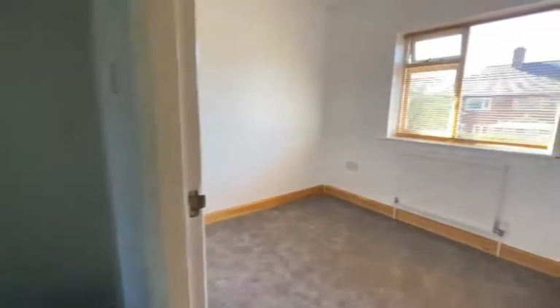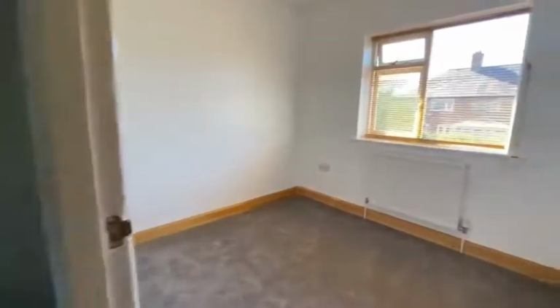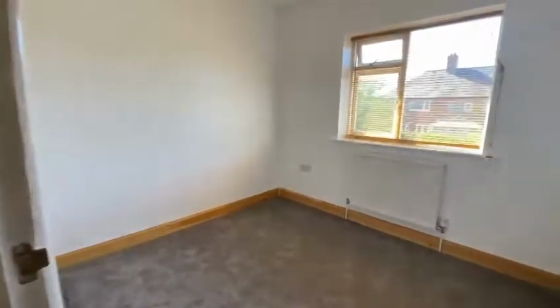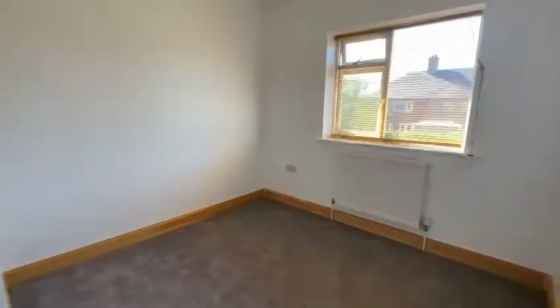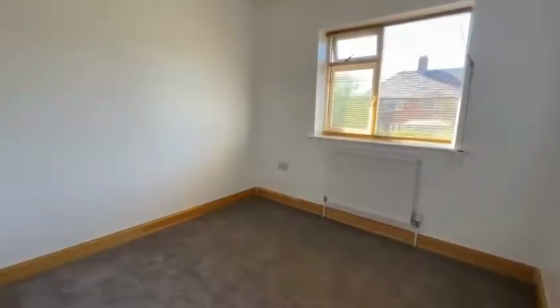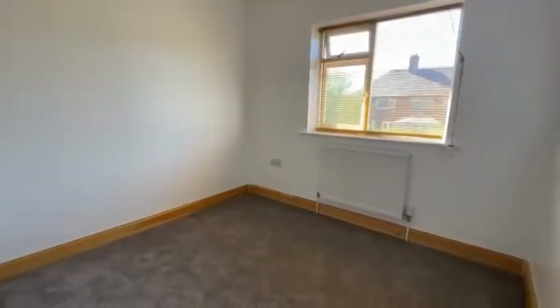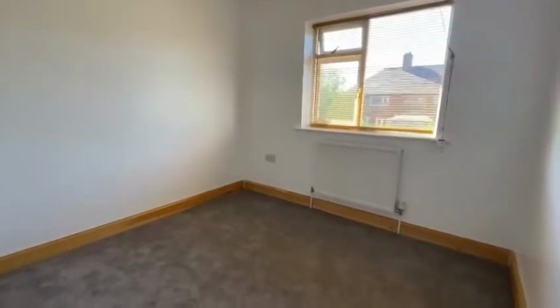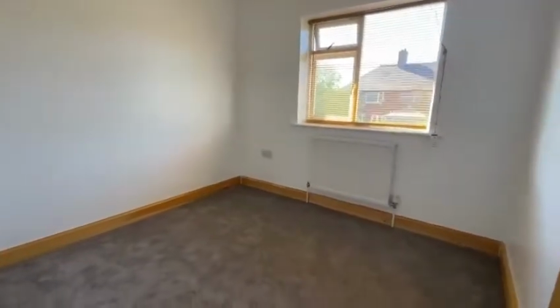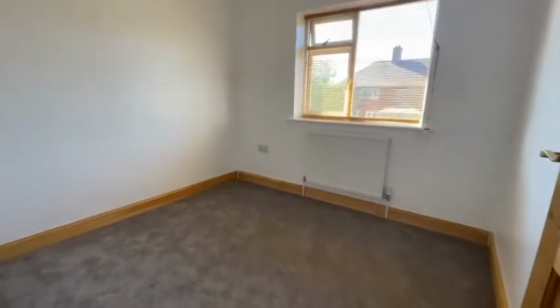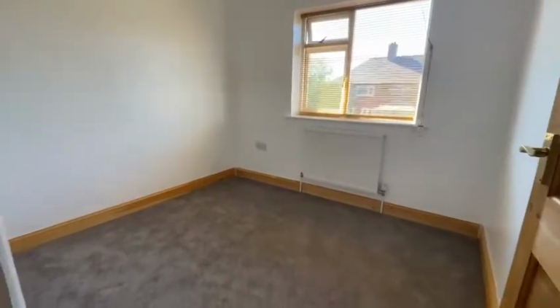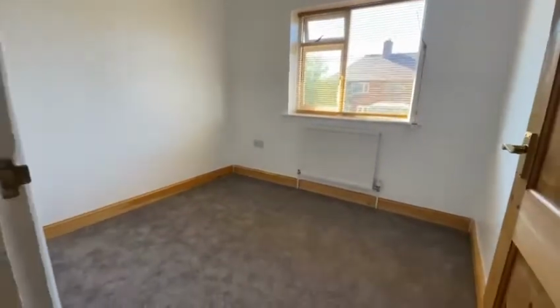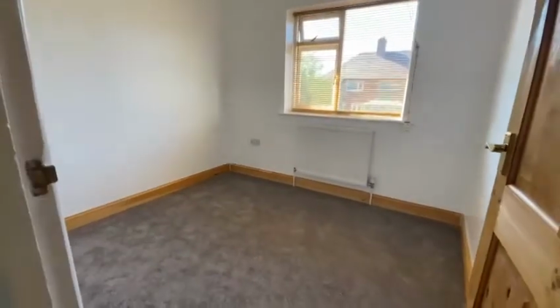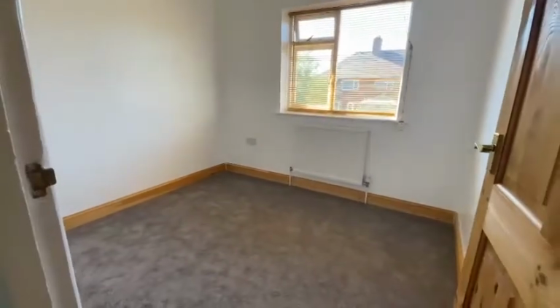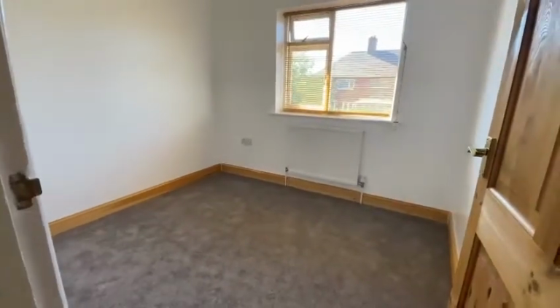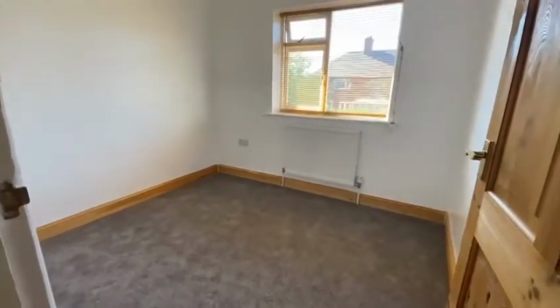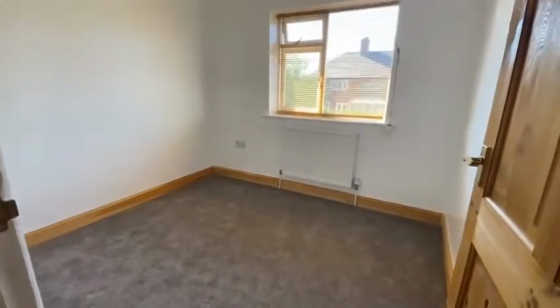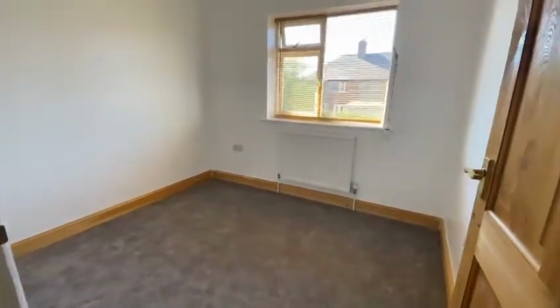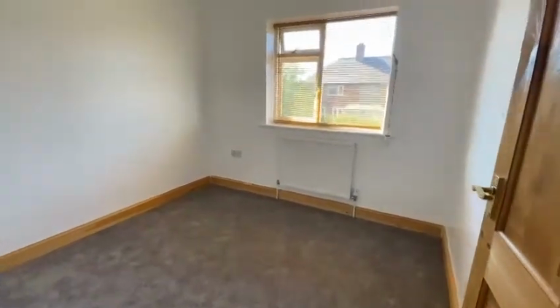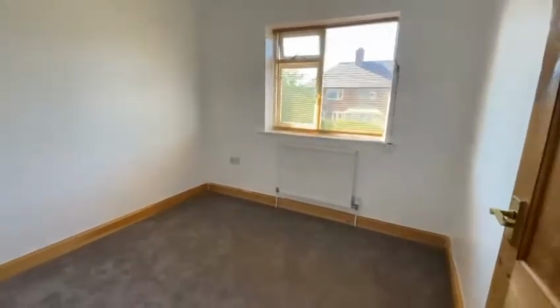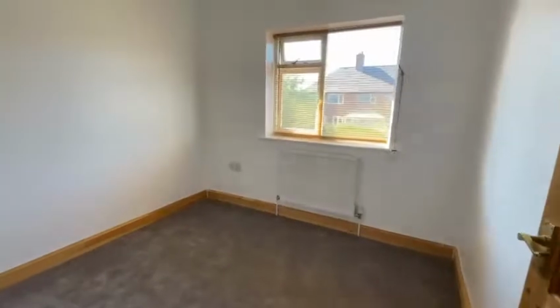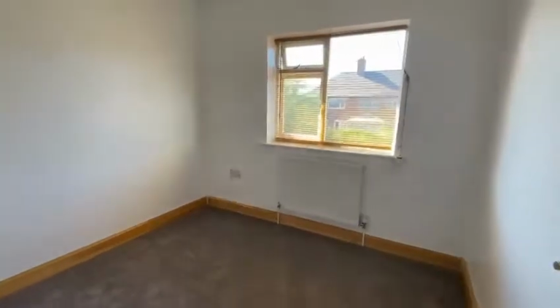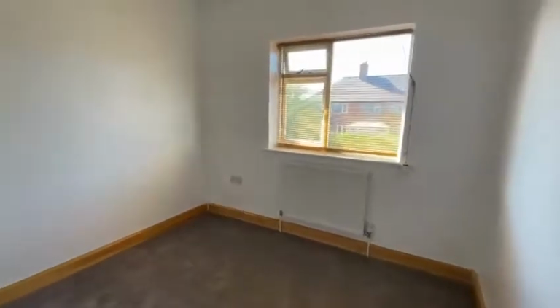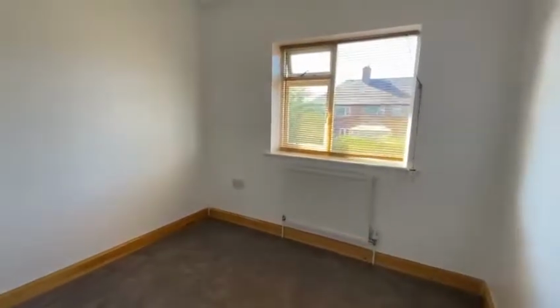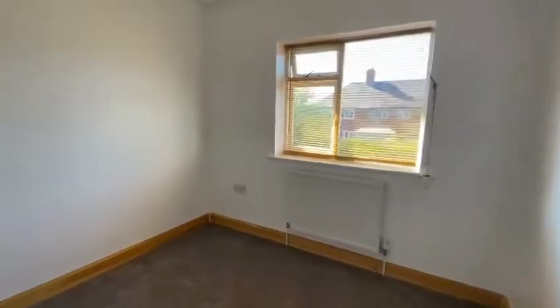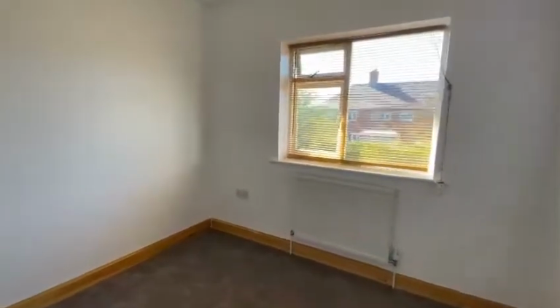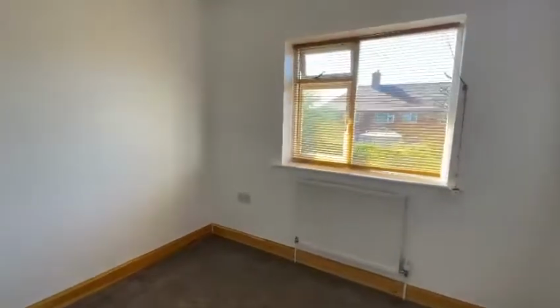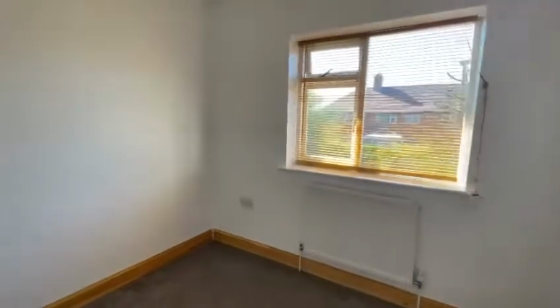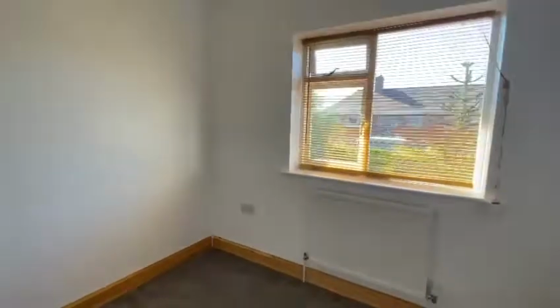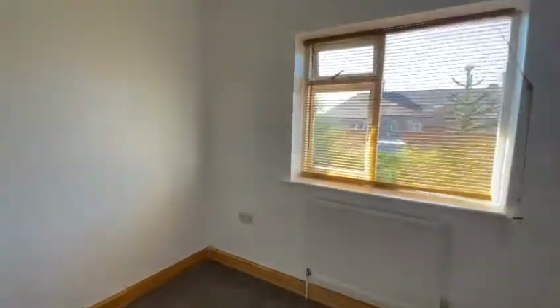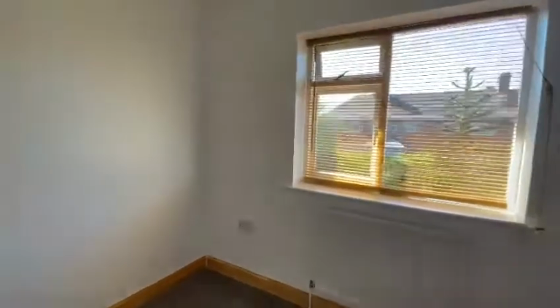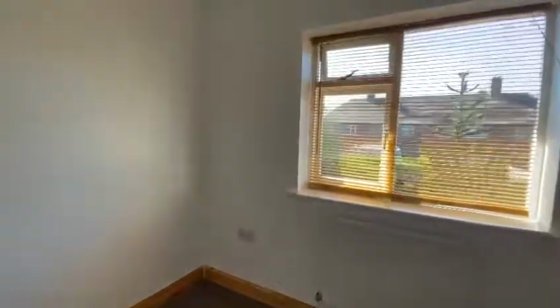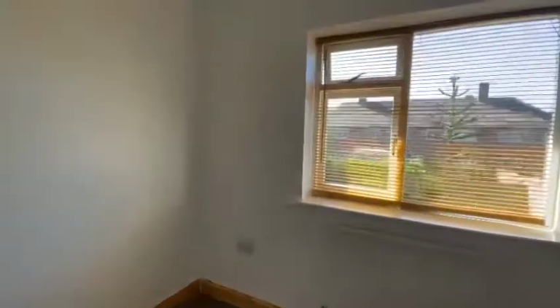And bedroom three, which is a really good-sized third bedroom, with new carpets again and a window to the rear elevation.